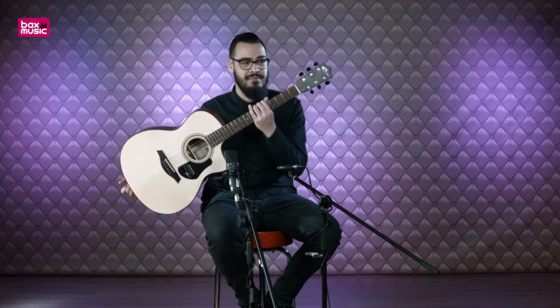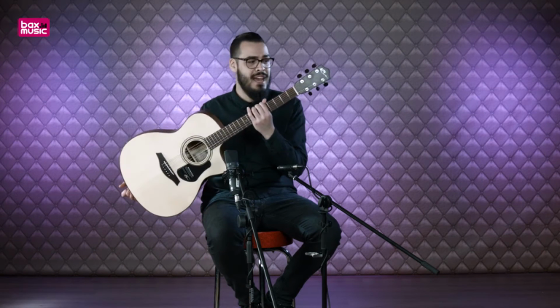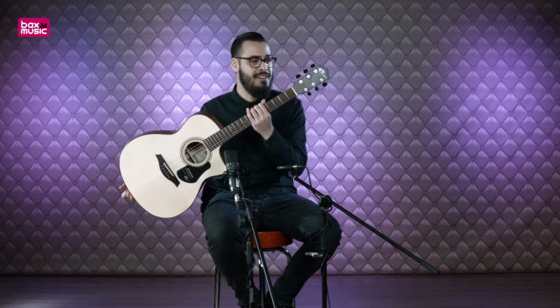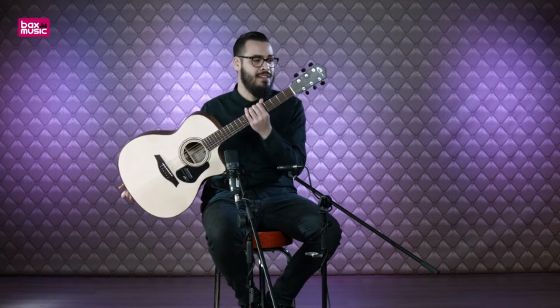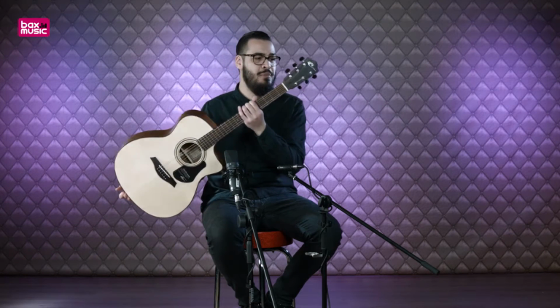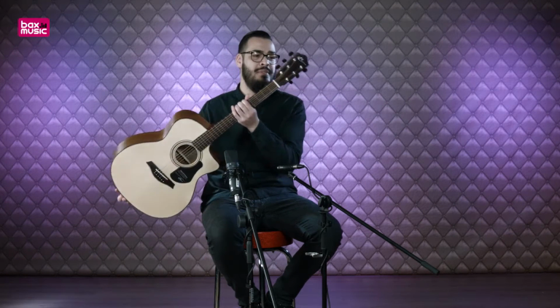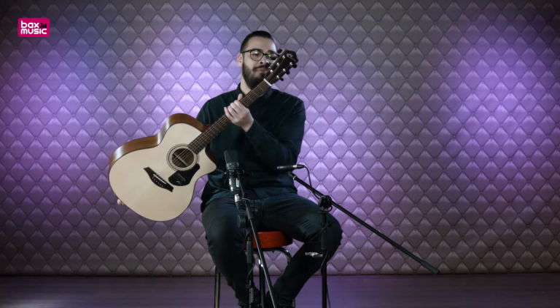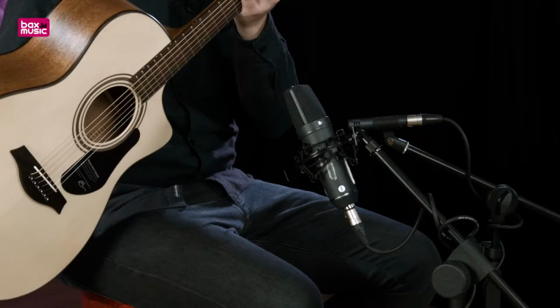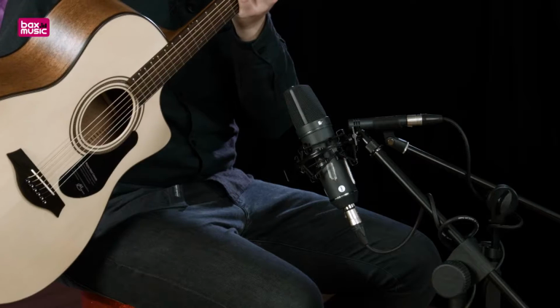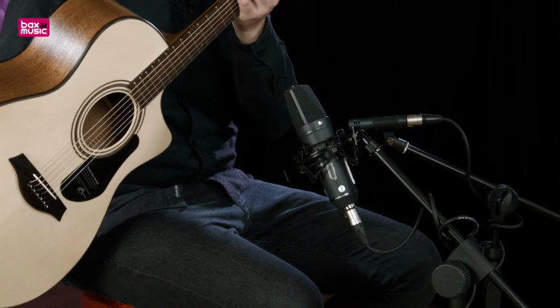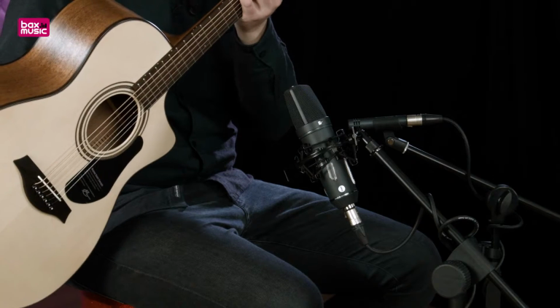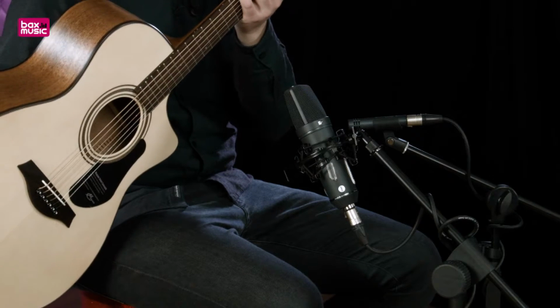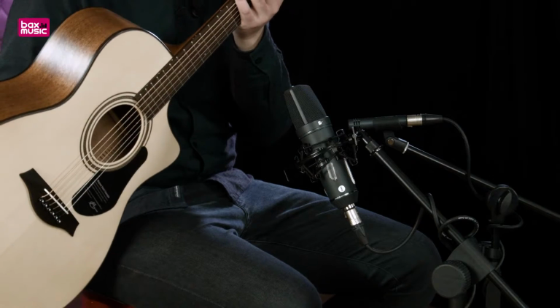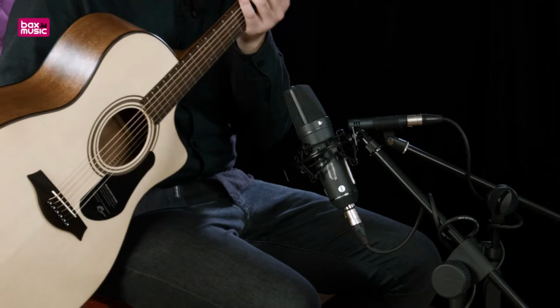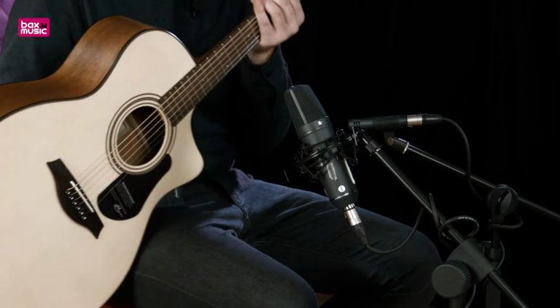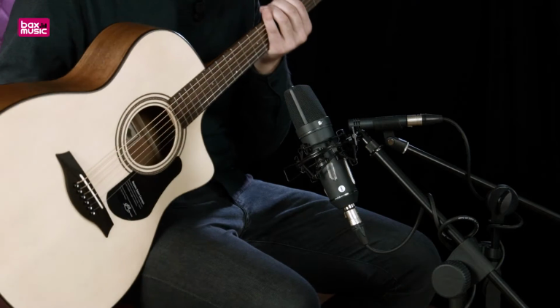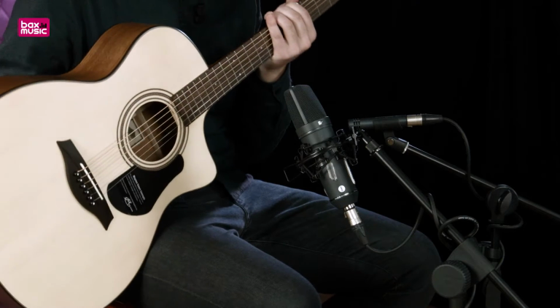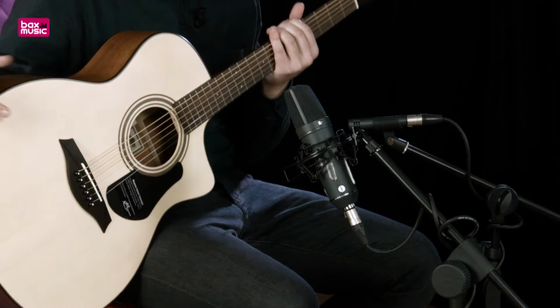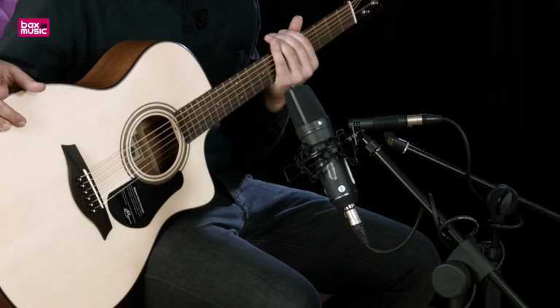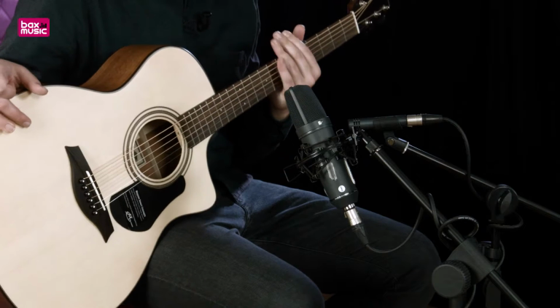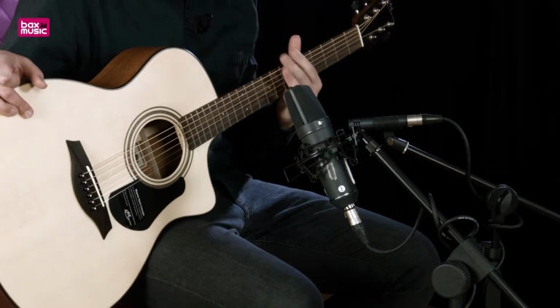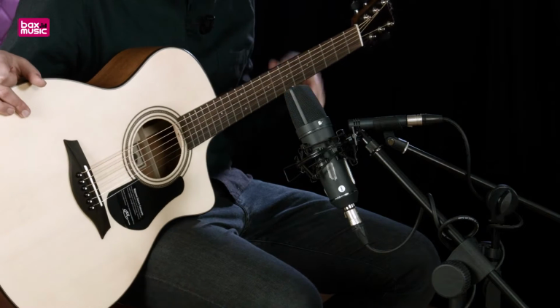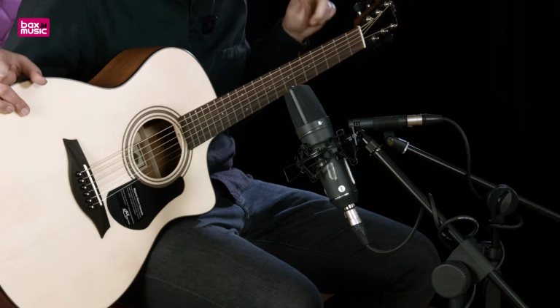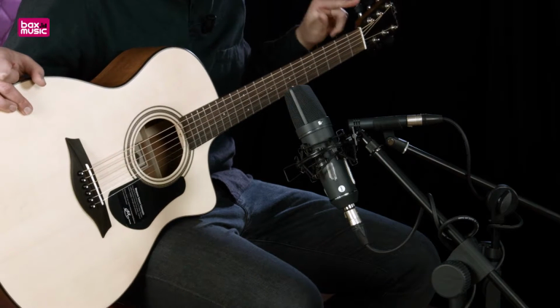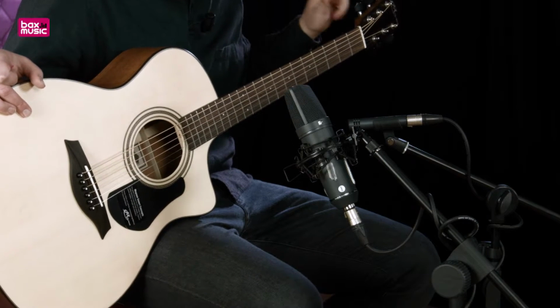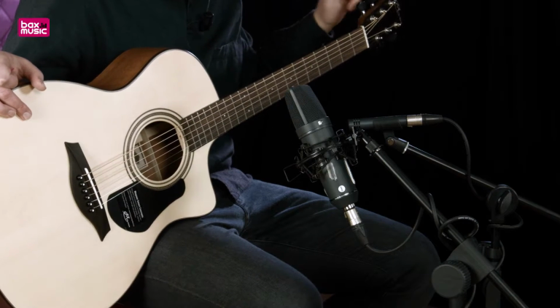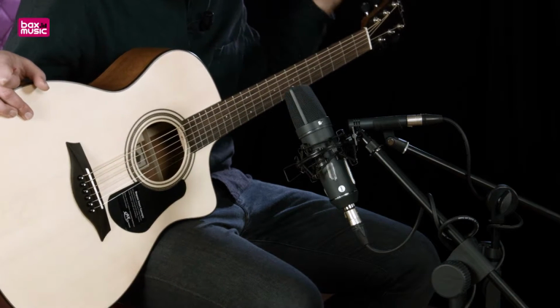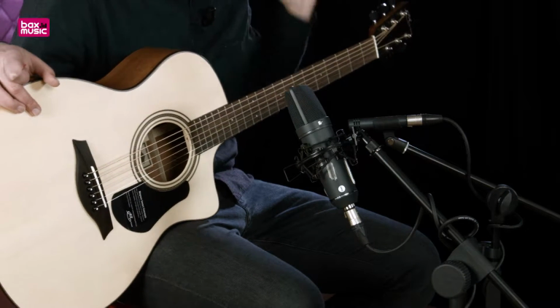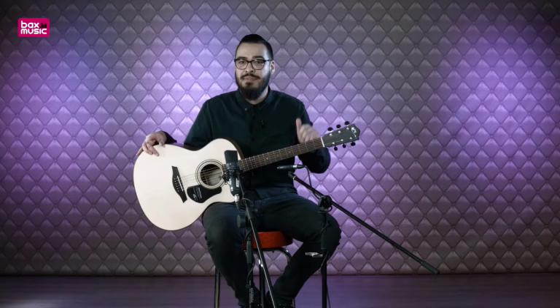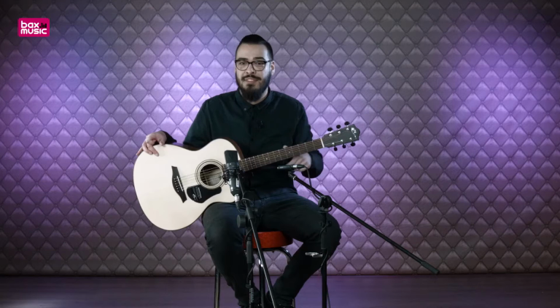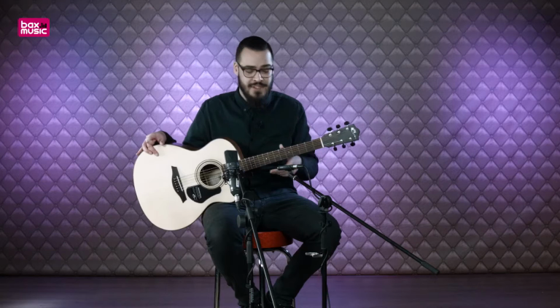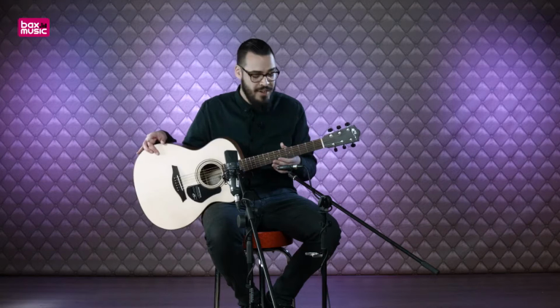Let's go to the top and see the tuners. They have nice white buttons, which is just a bit different than chrome.